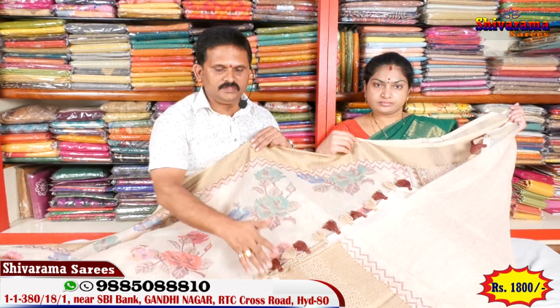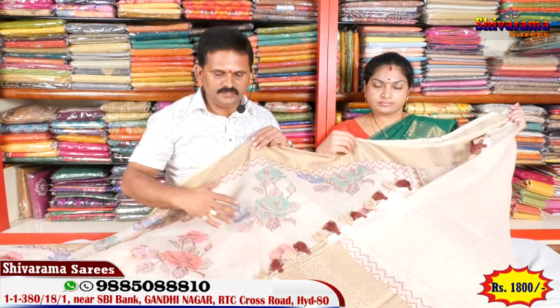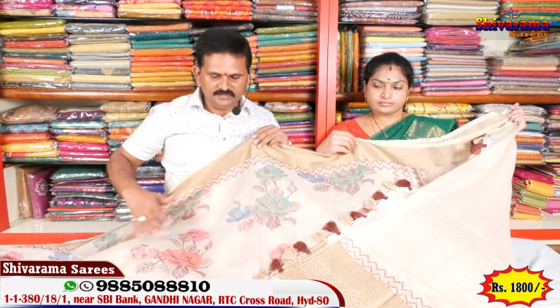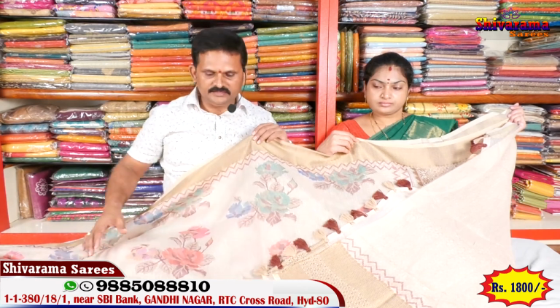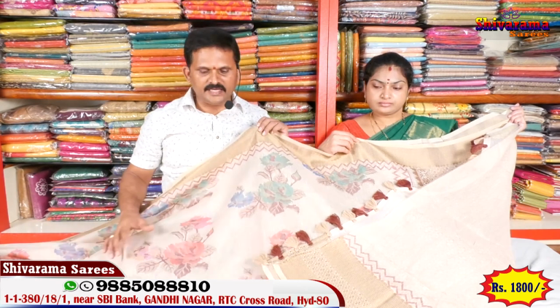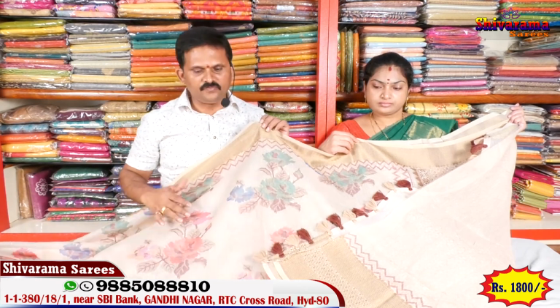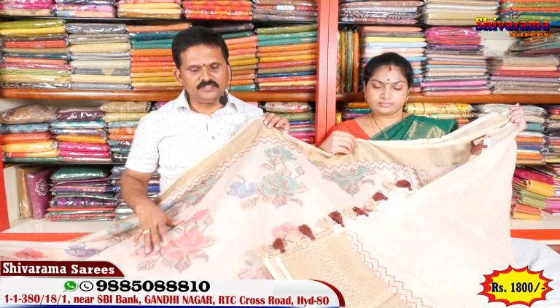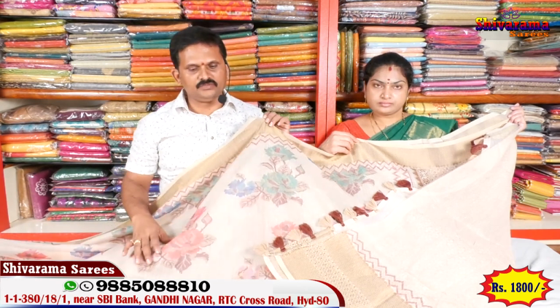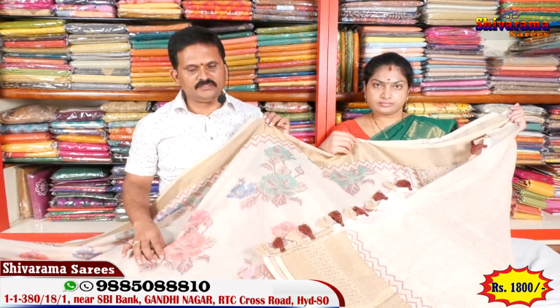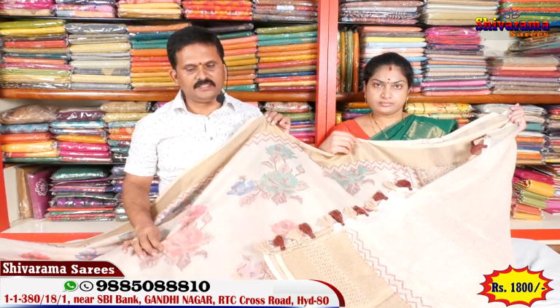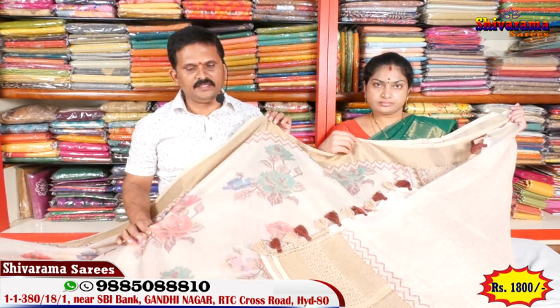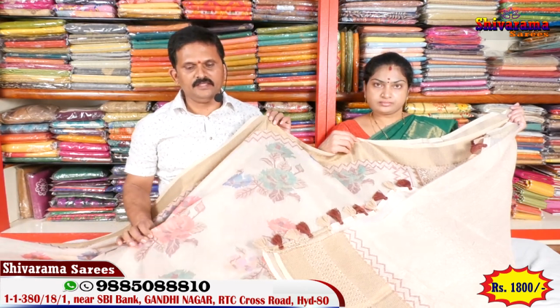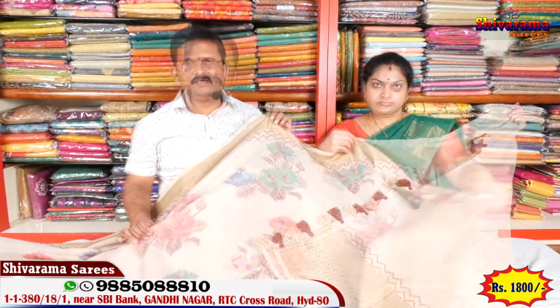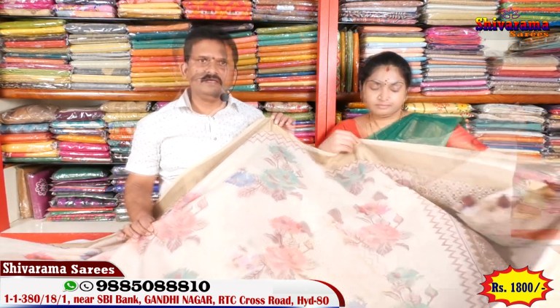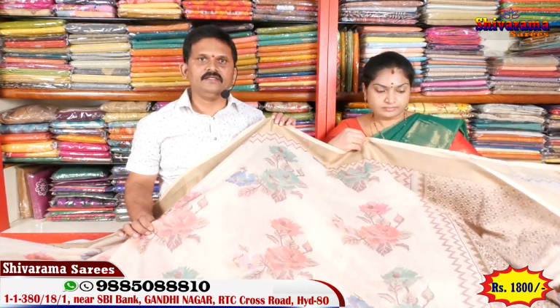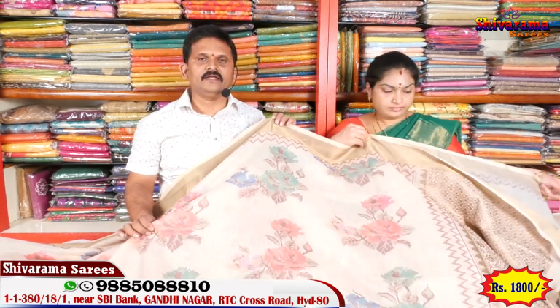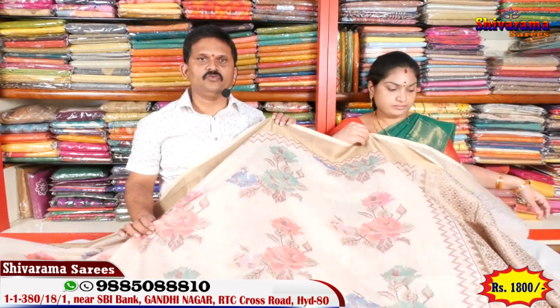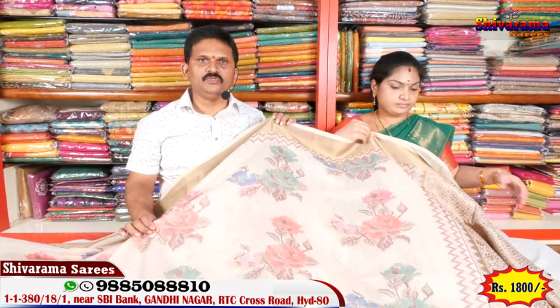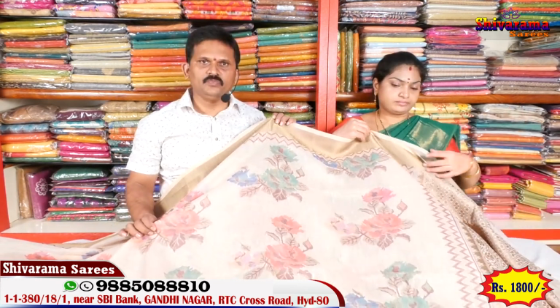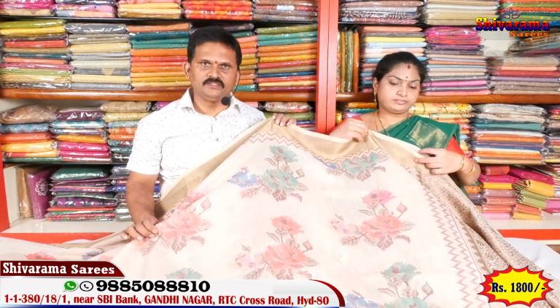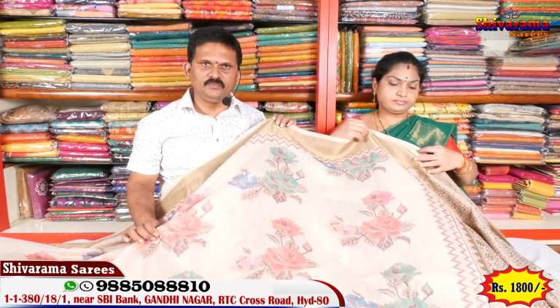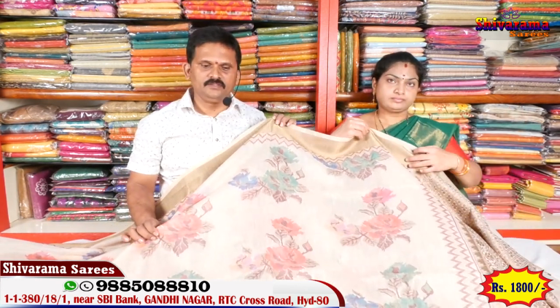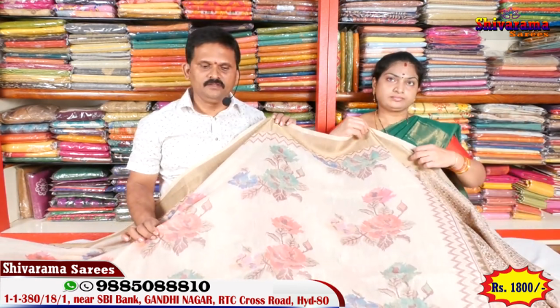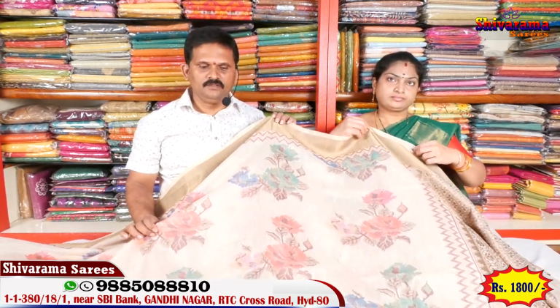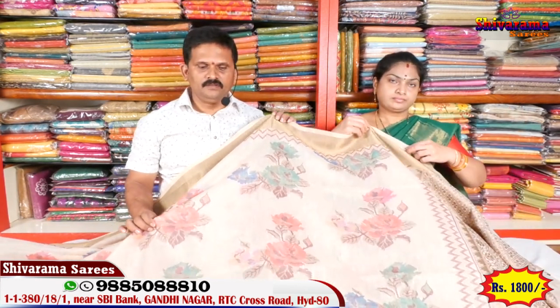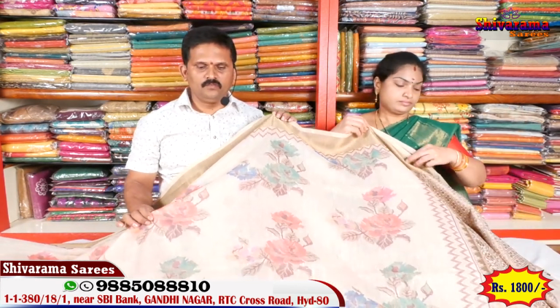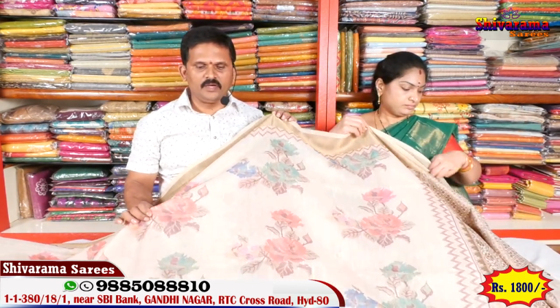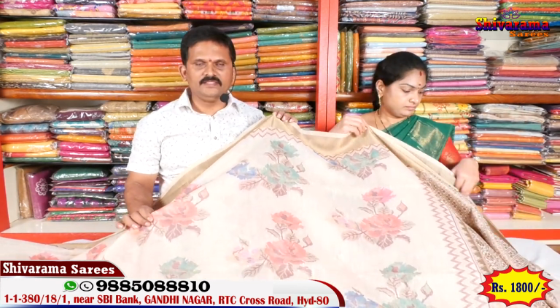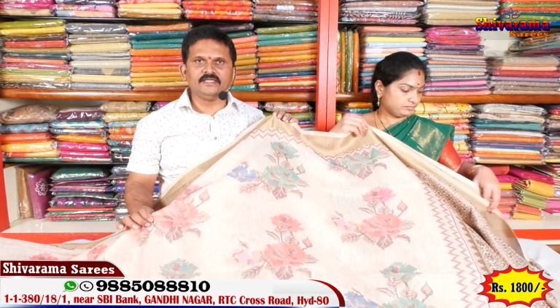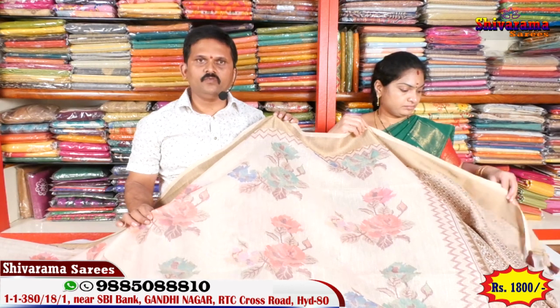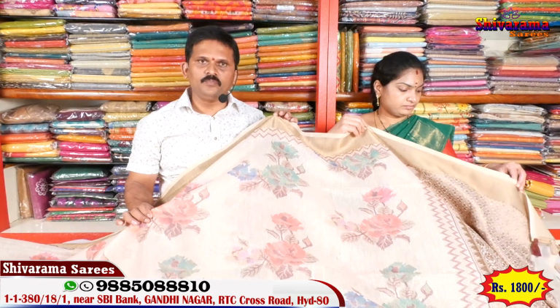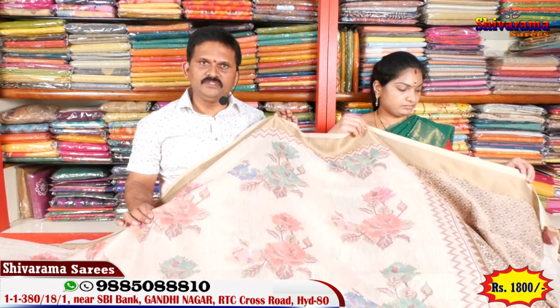Saree price is ₹1800. One design, one piece.